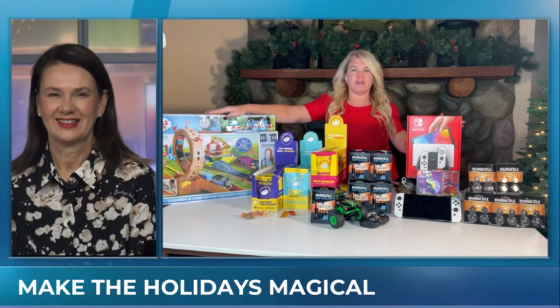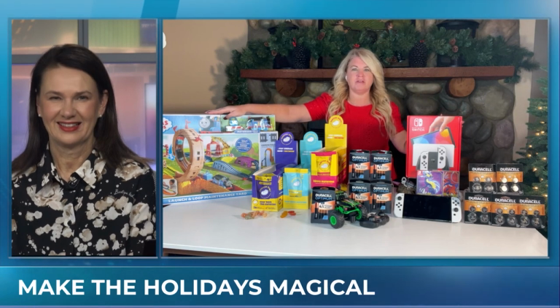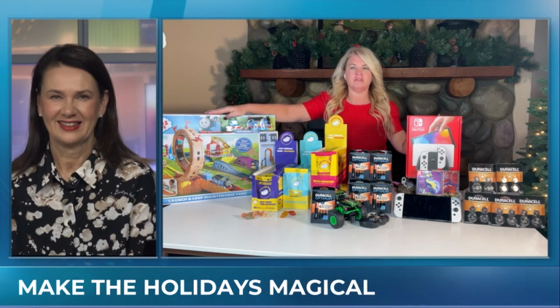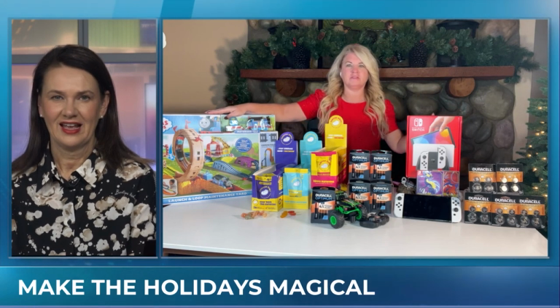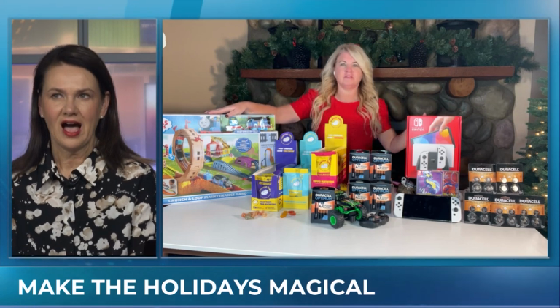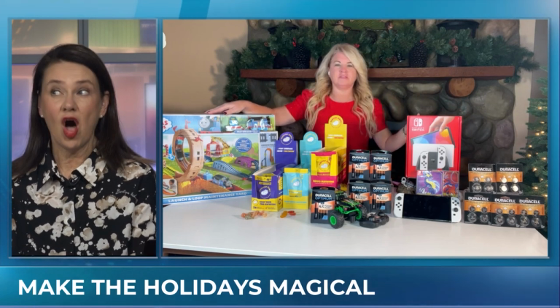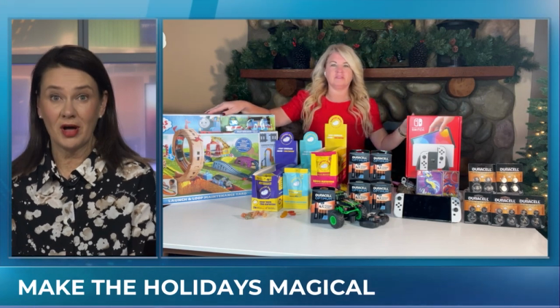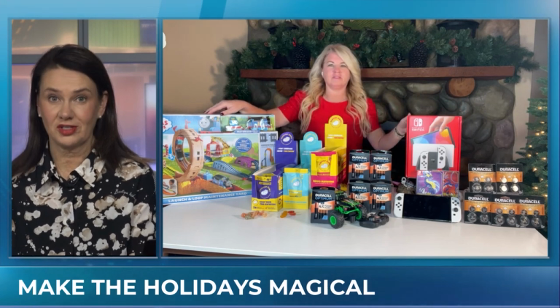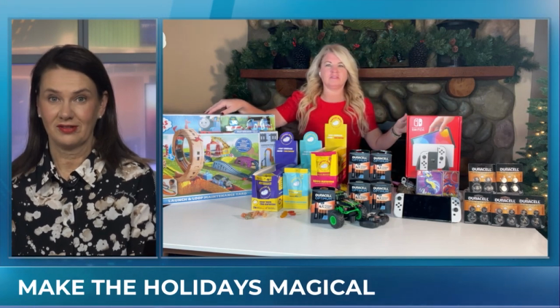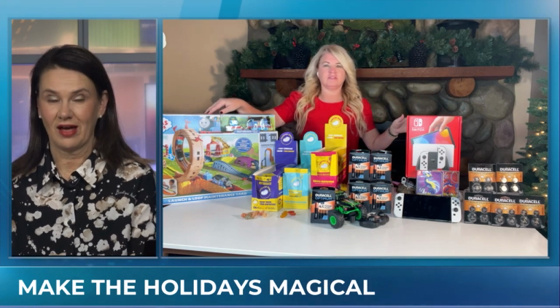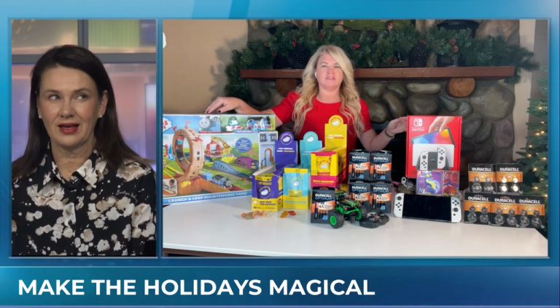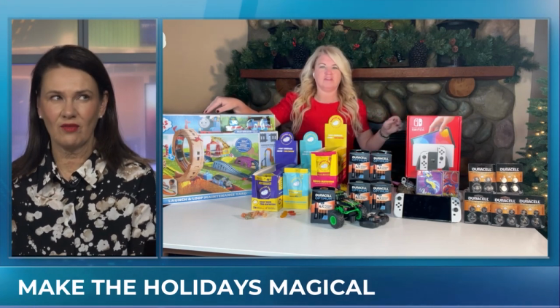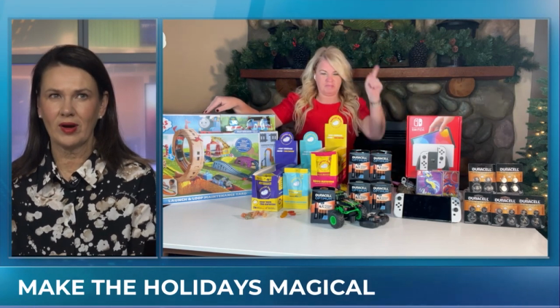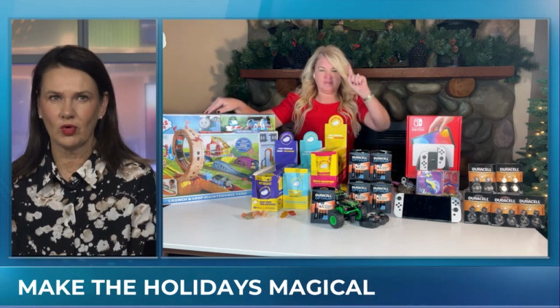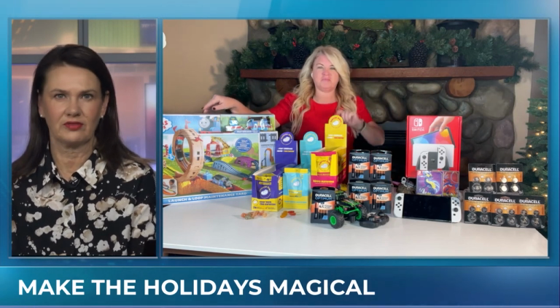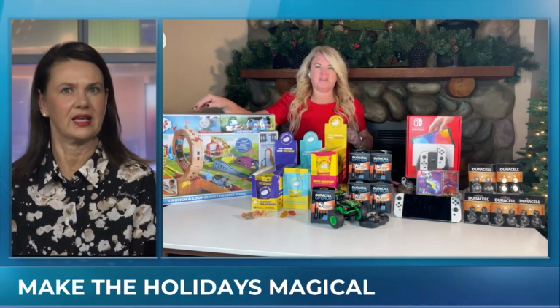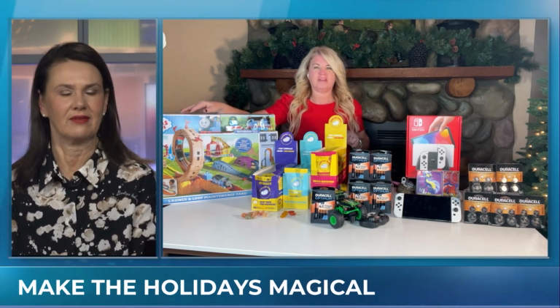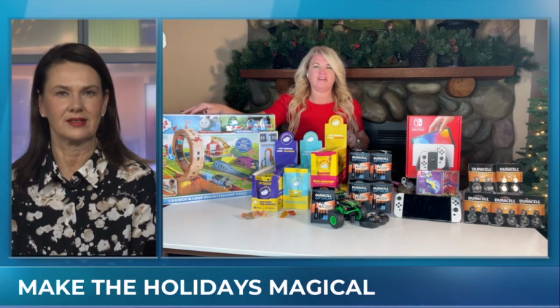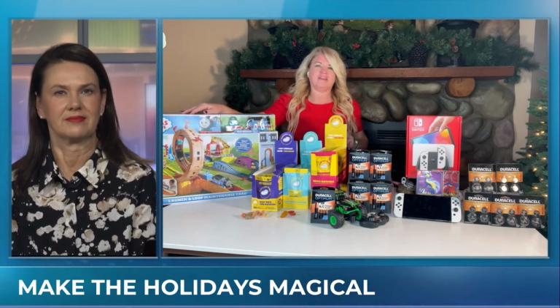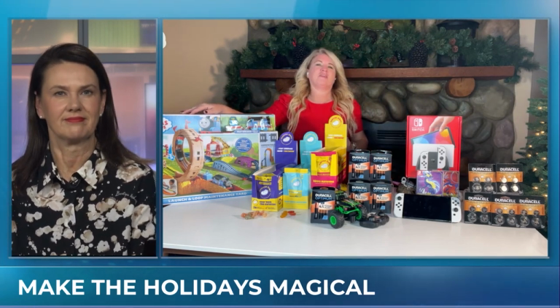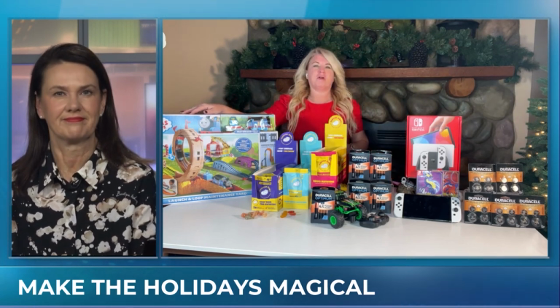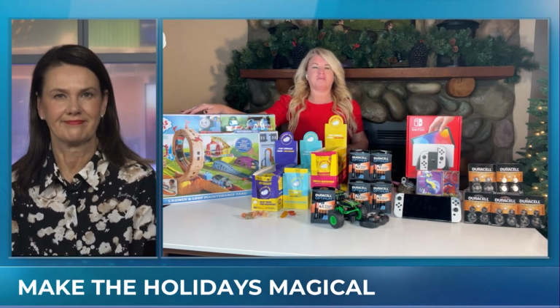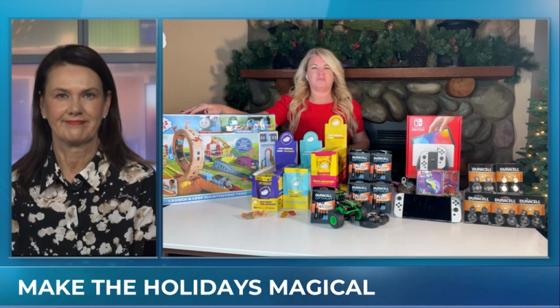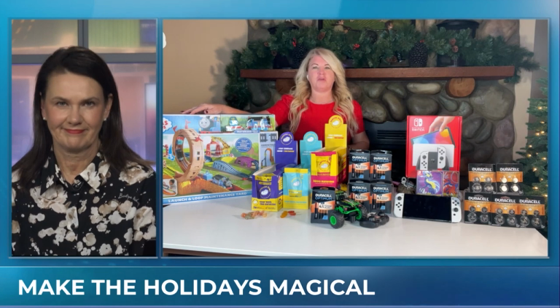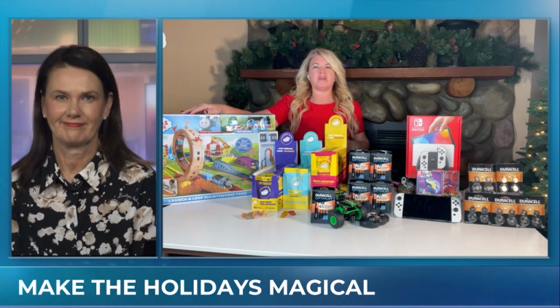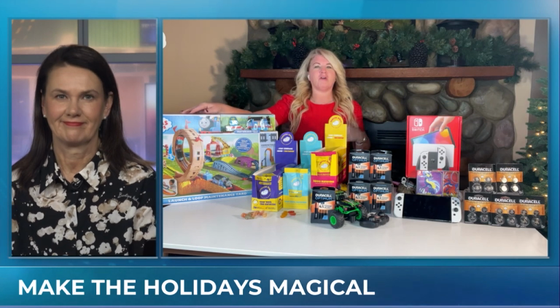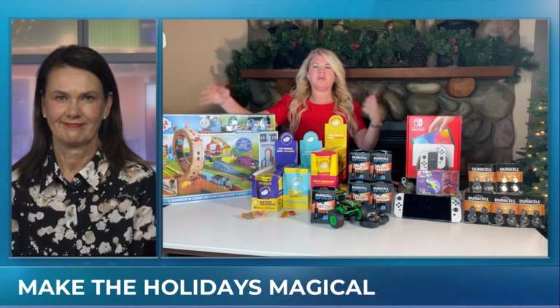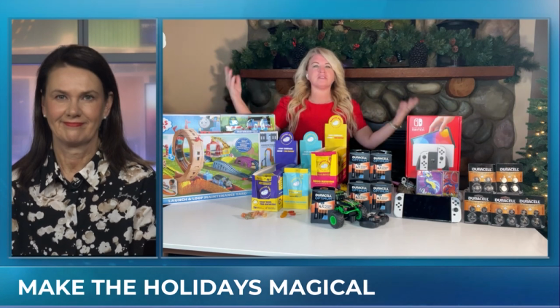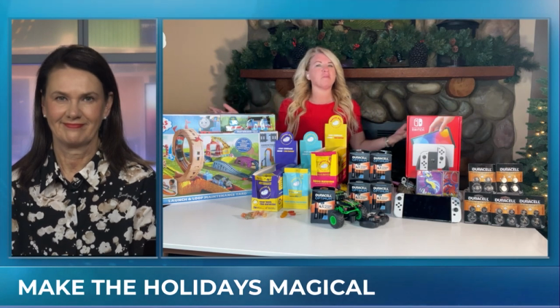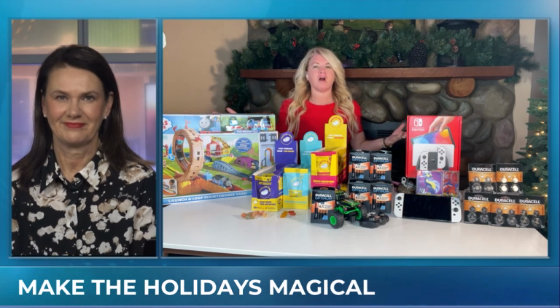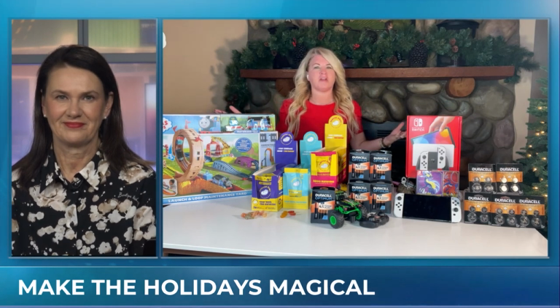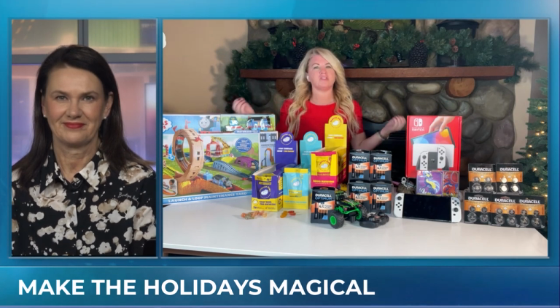Are you done with your shopping? Almost. I think I have one more gift to get and that's it. Well, you're ready to go. Let's talk about all of our kids.